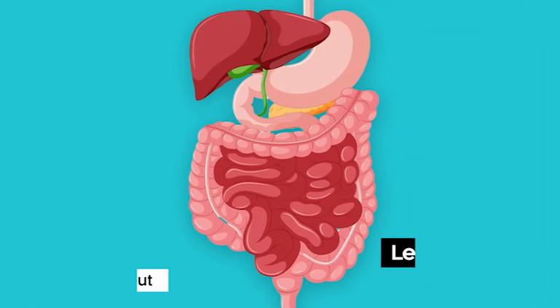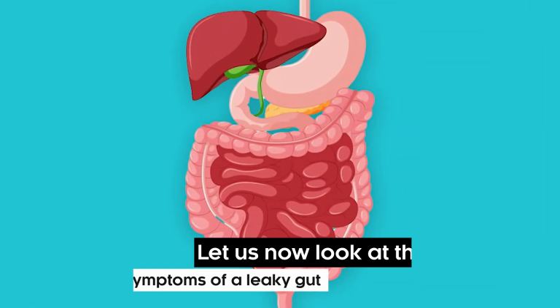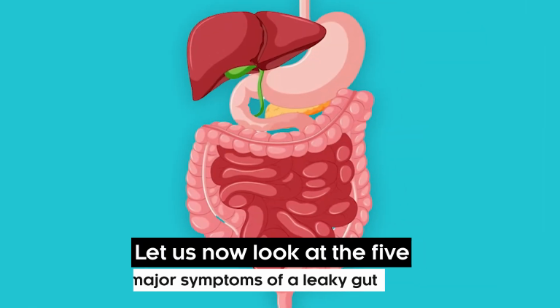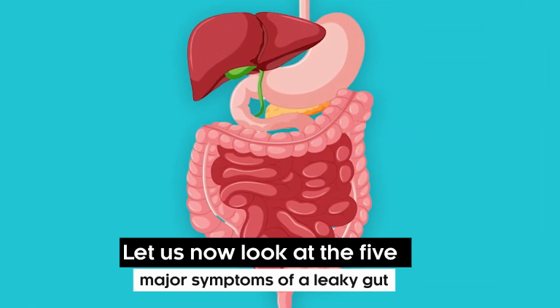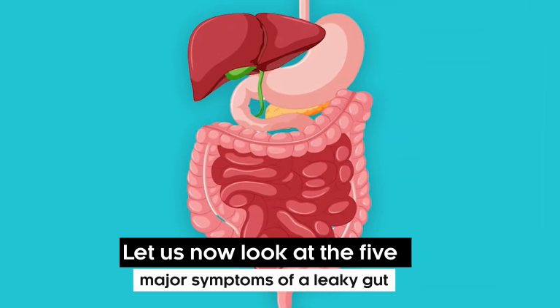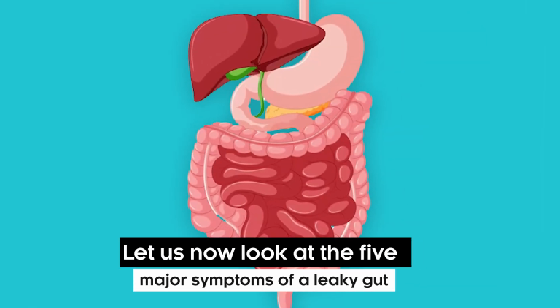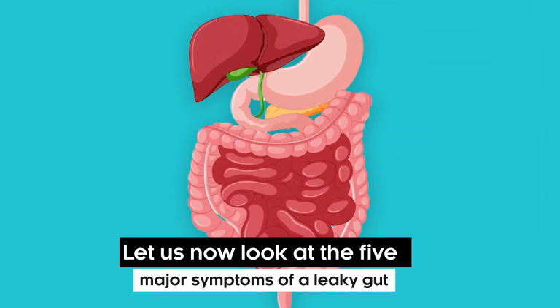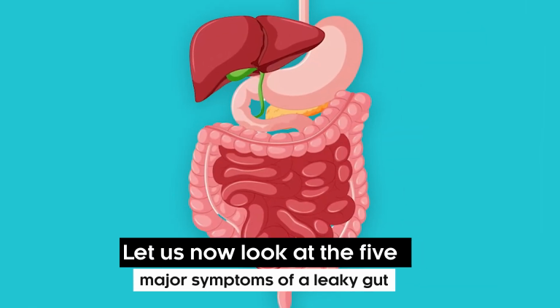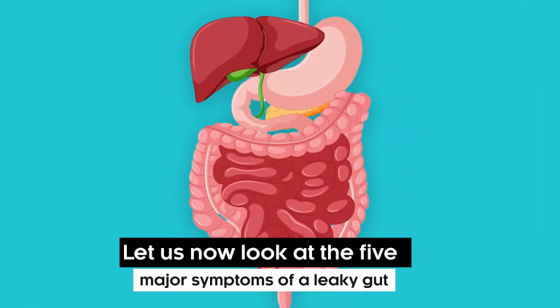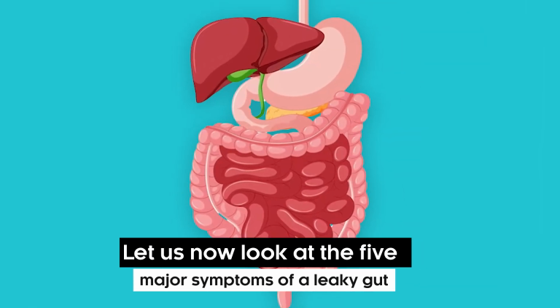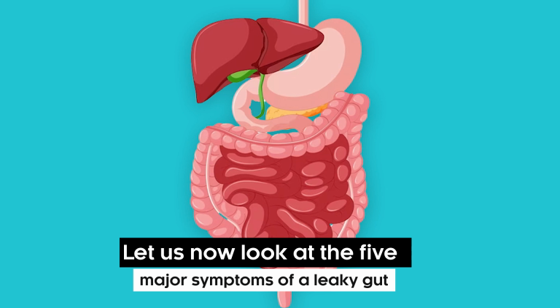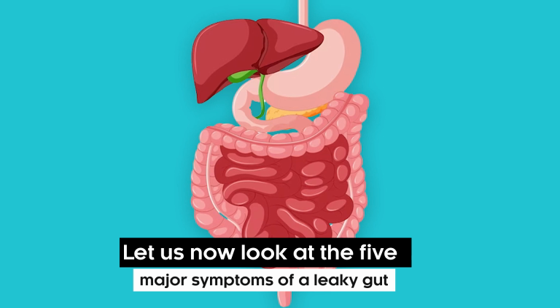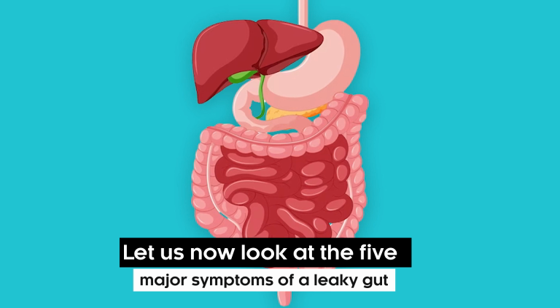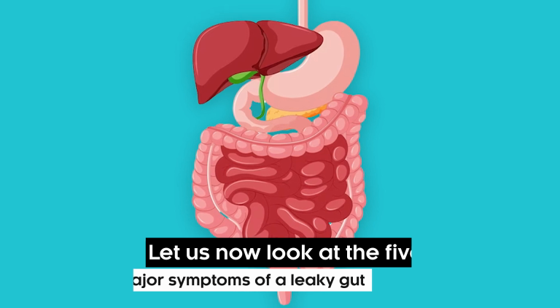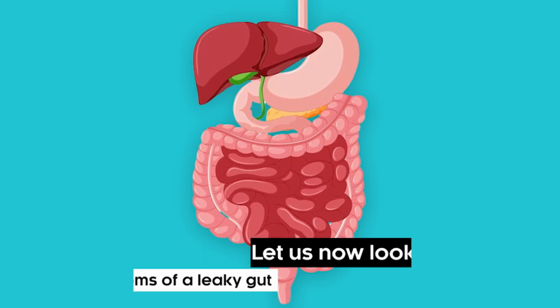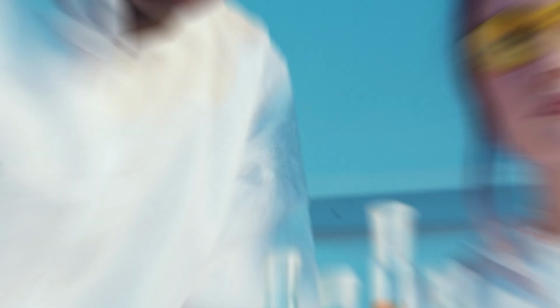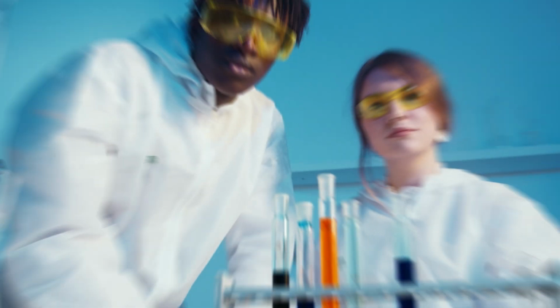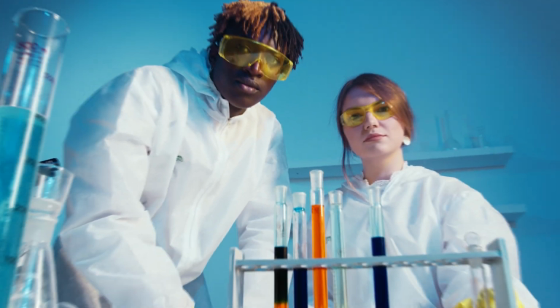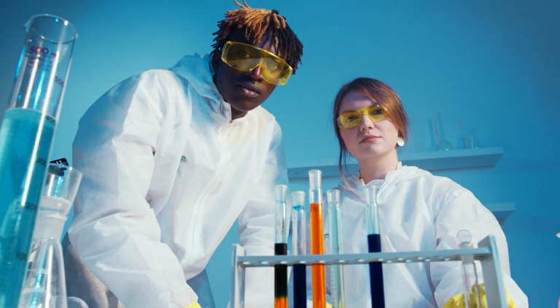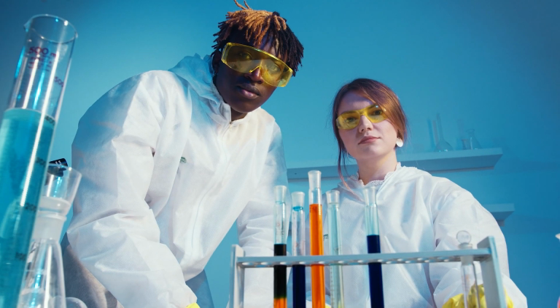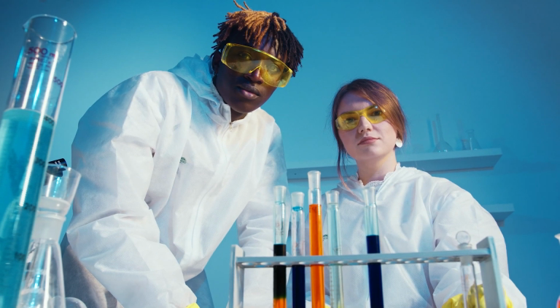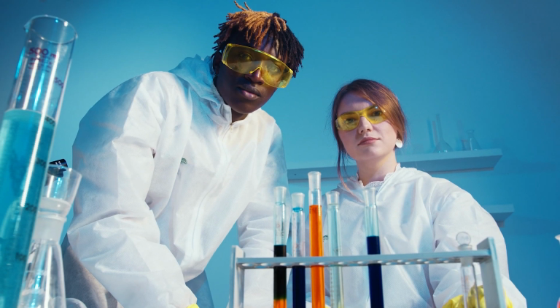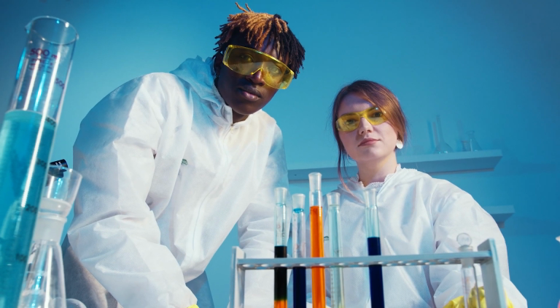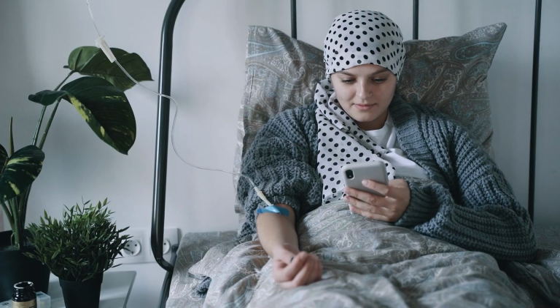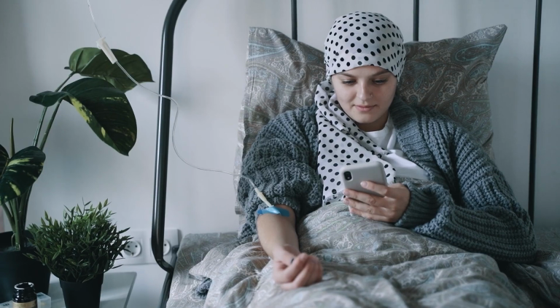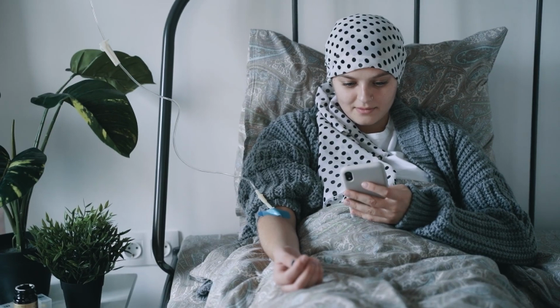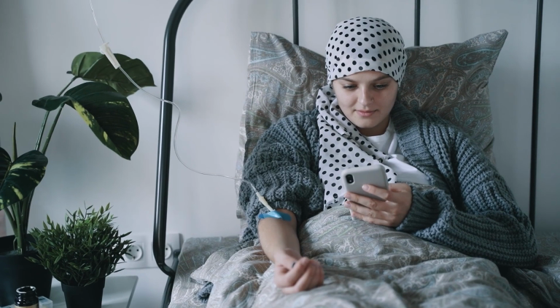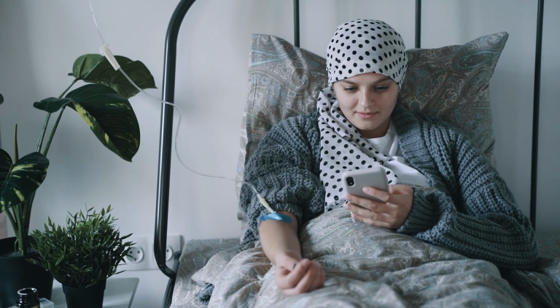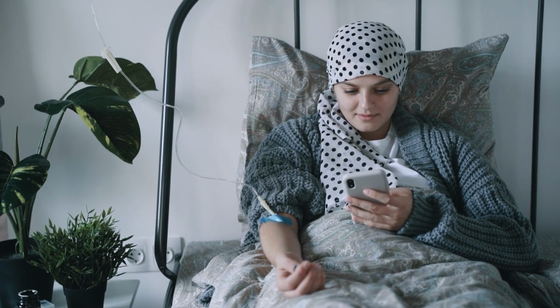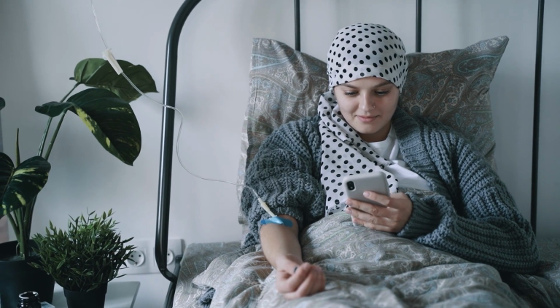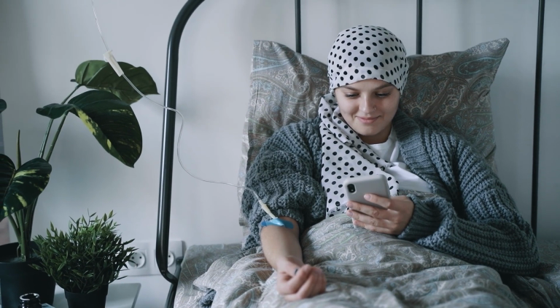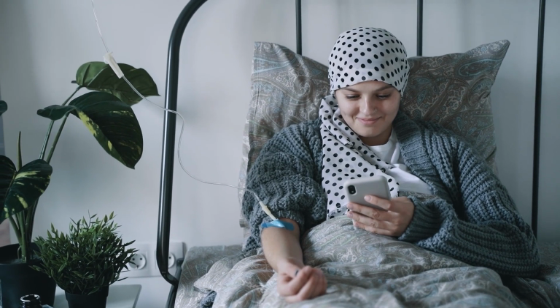Let us now look at the five major symptoms of a leaky gut. This is going to be super helpful, so make sure to stick to the end of the video.